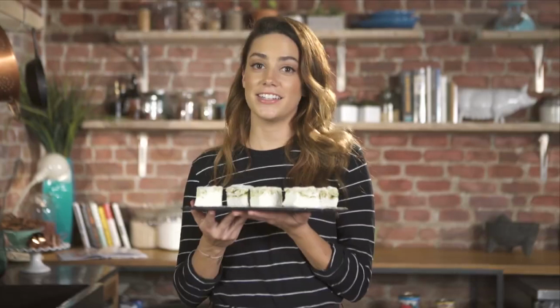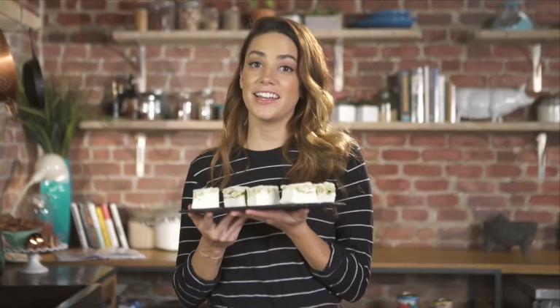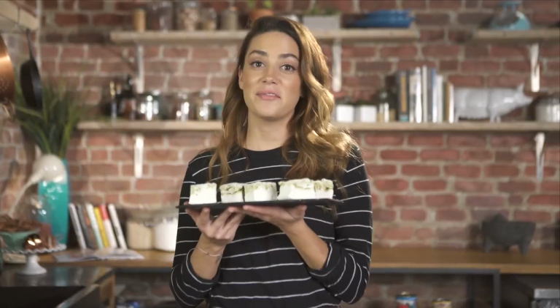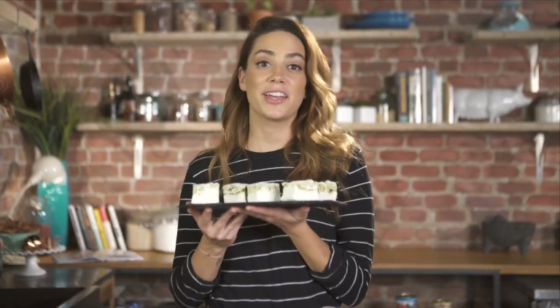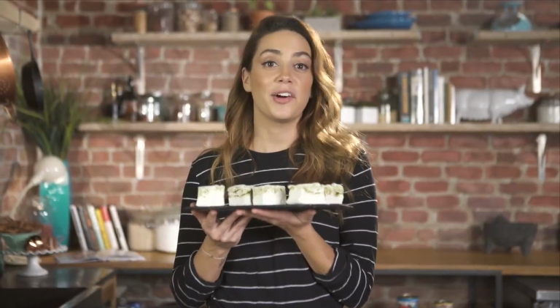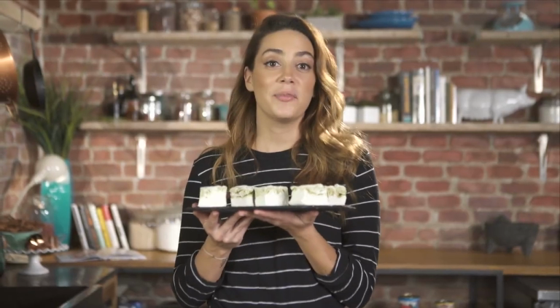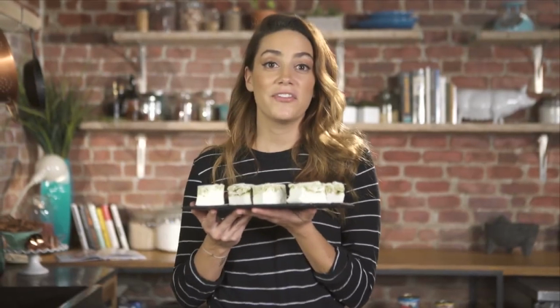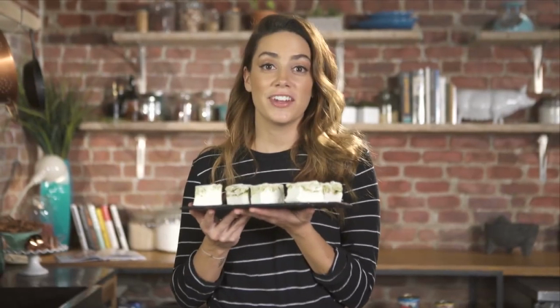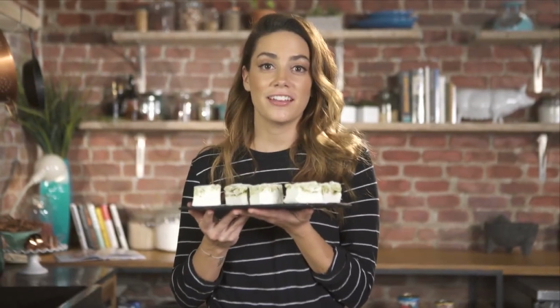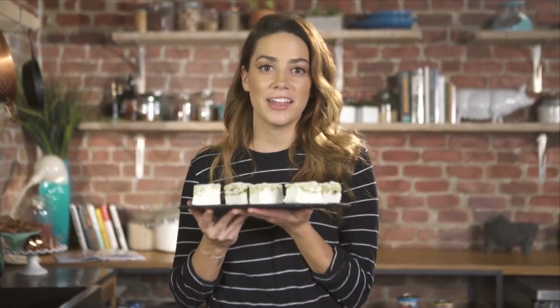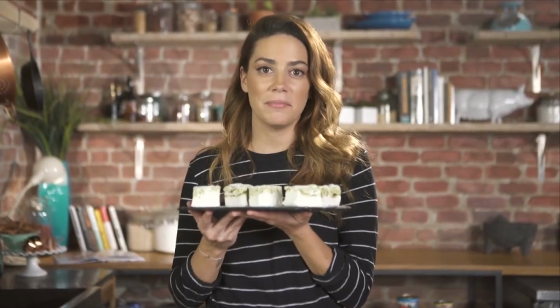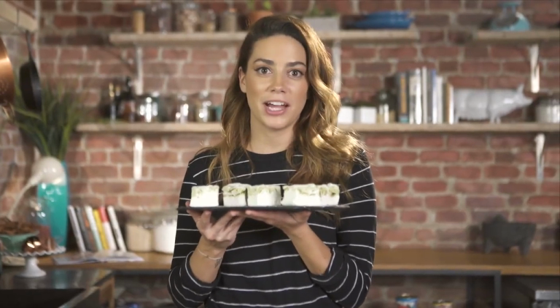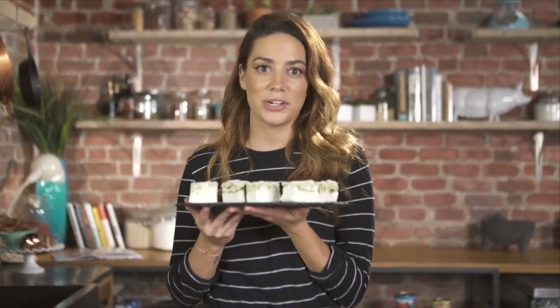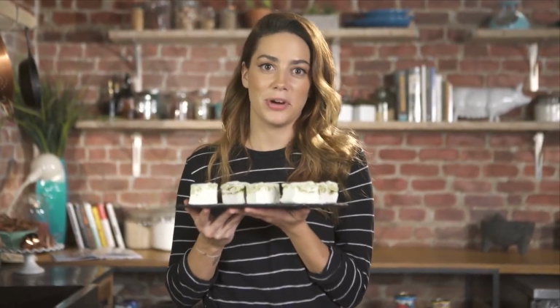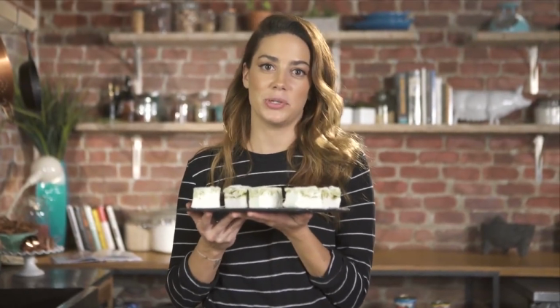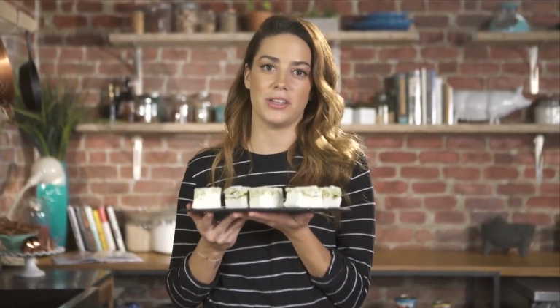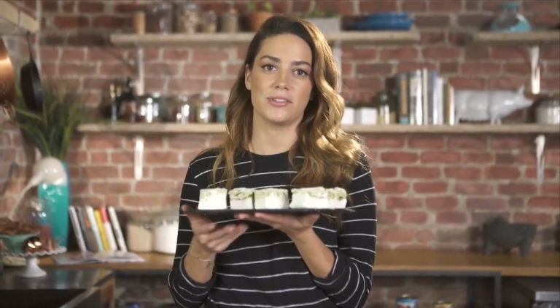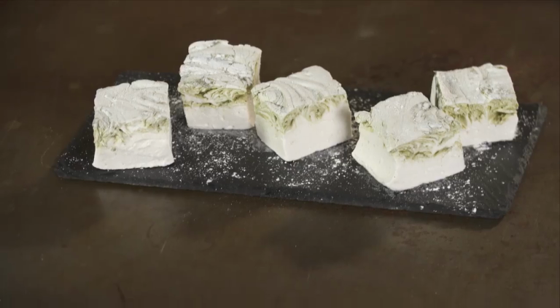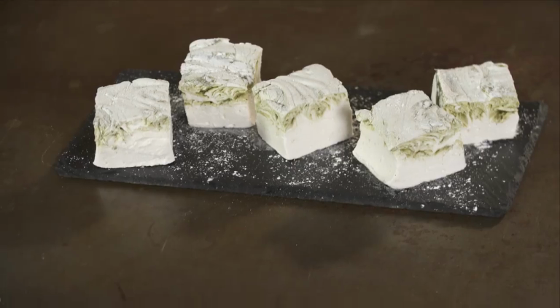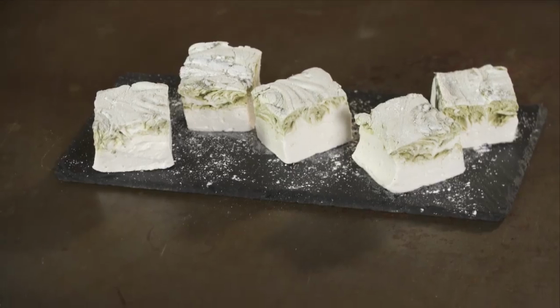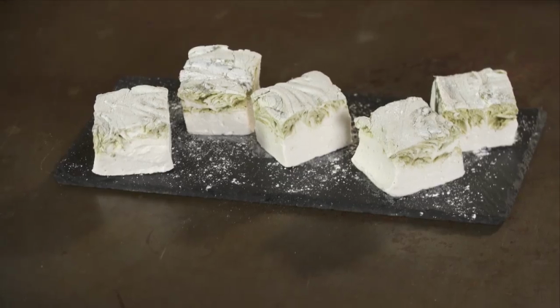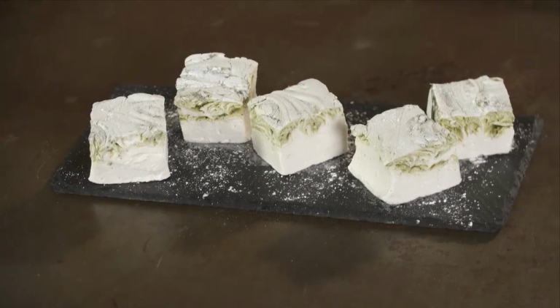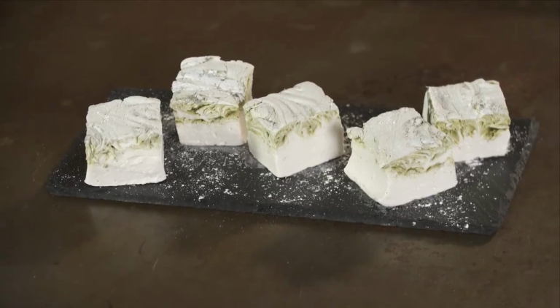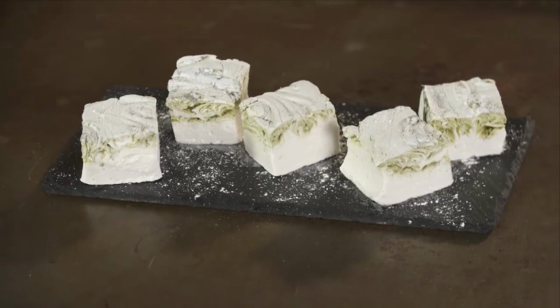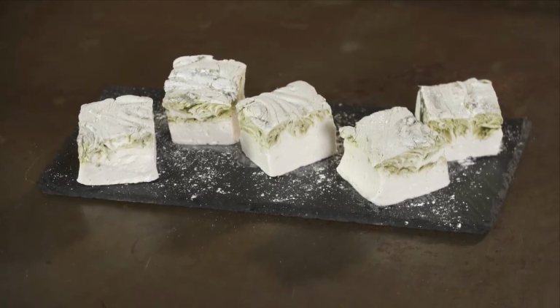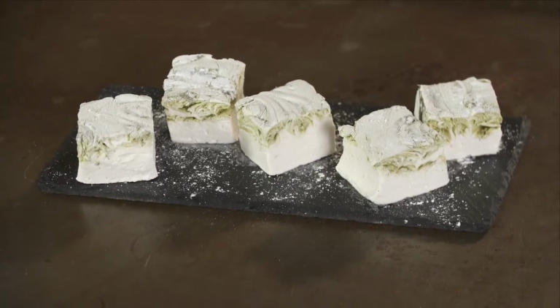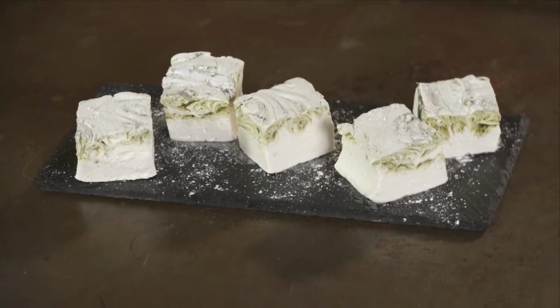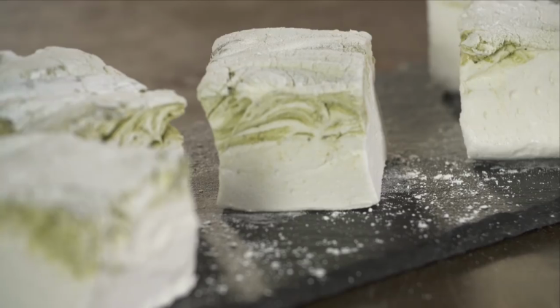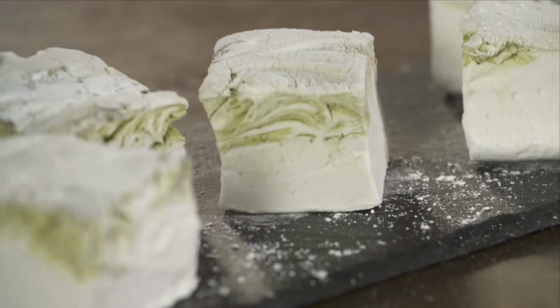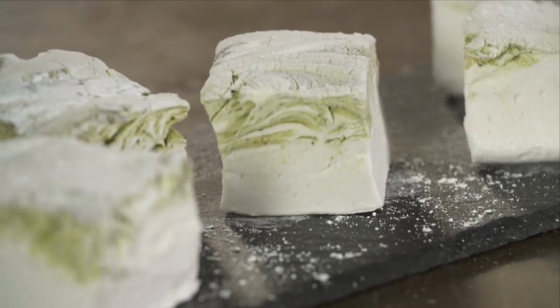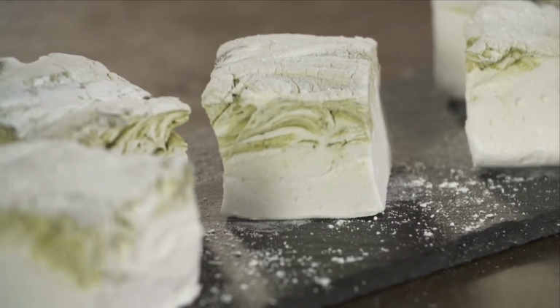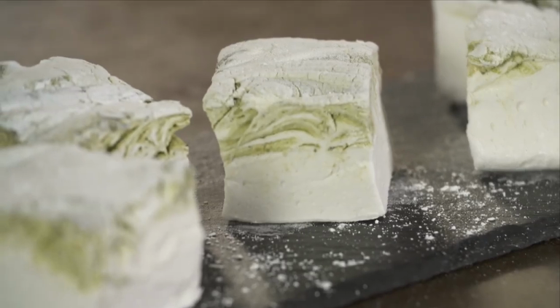Today I'm making homemade vanilla and matcha marshmallows. You won't believe how easy it is — I'll show you how.